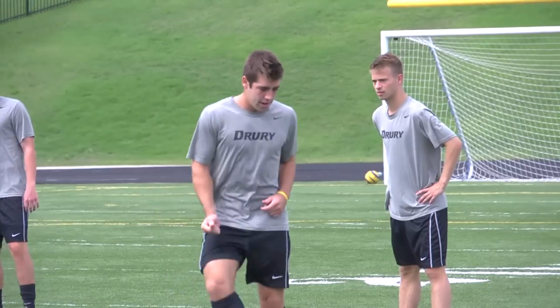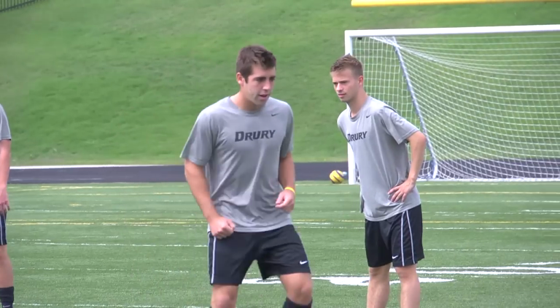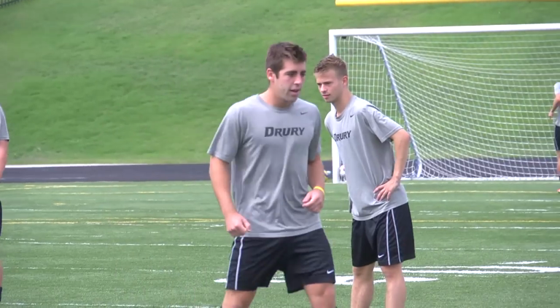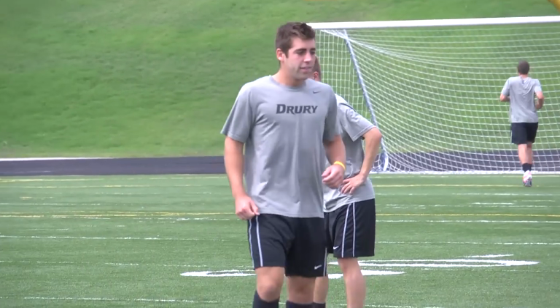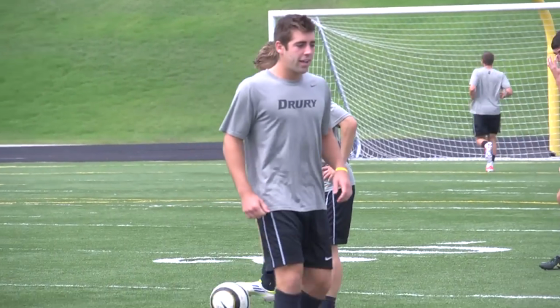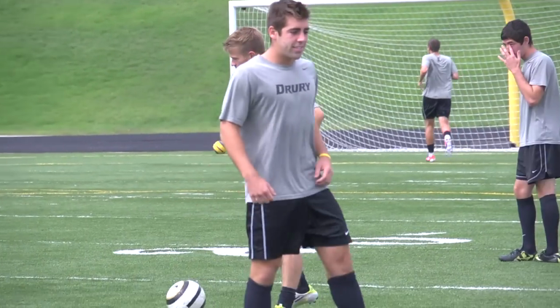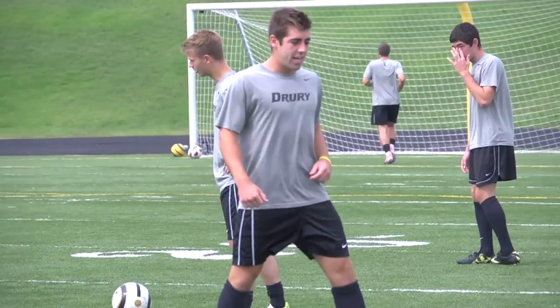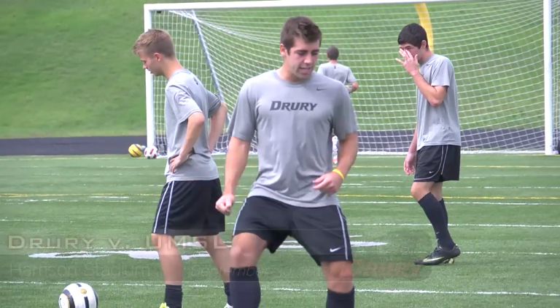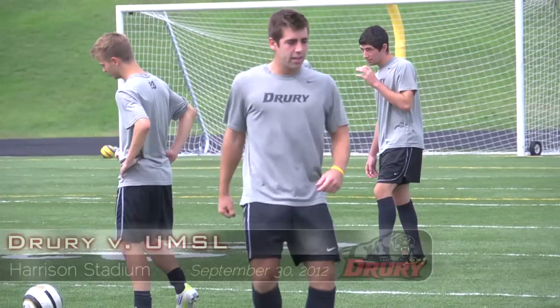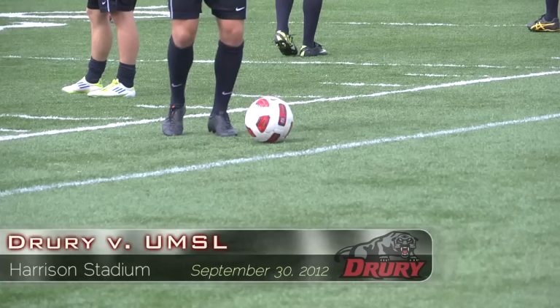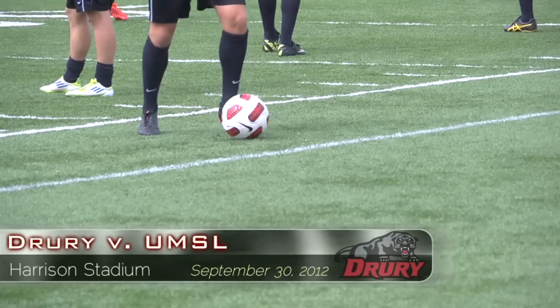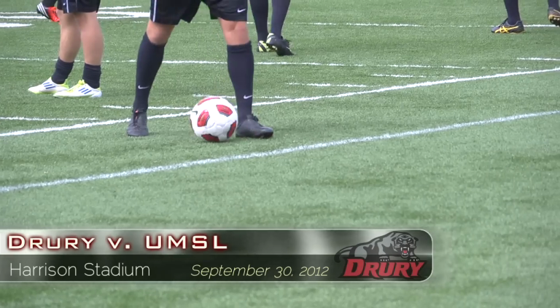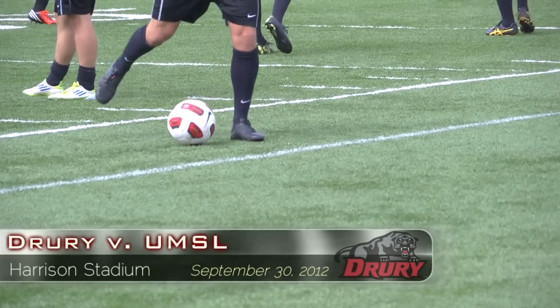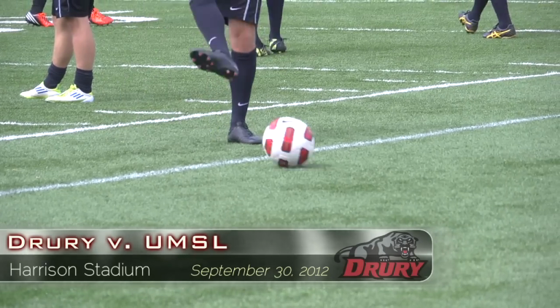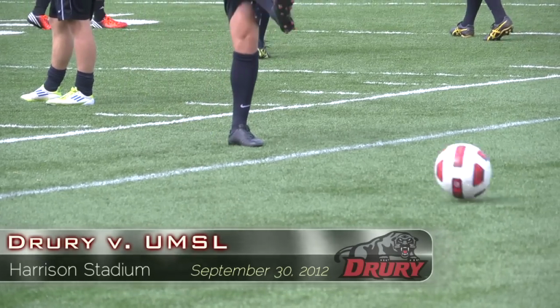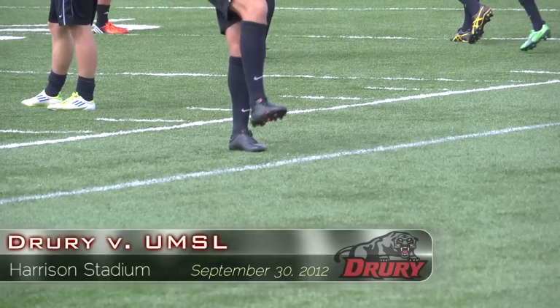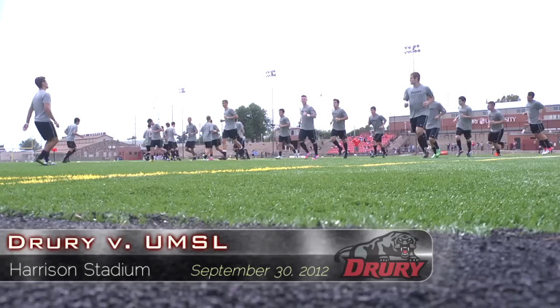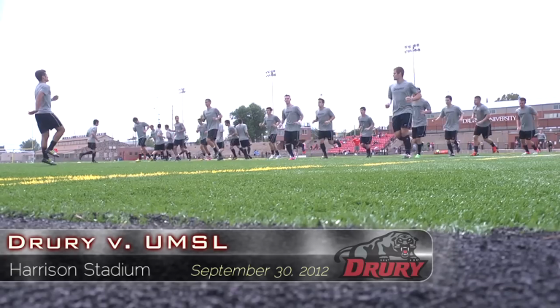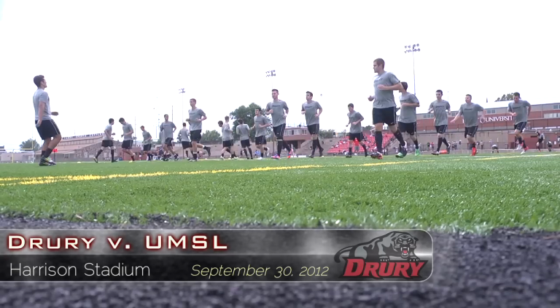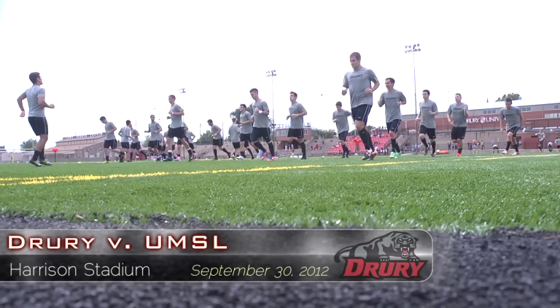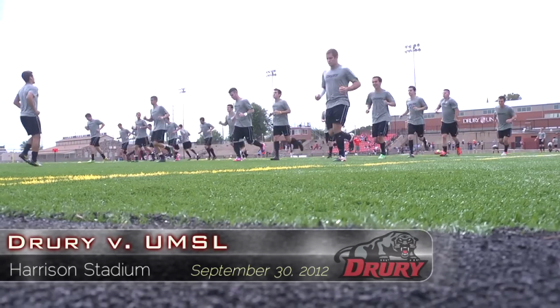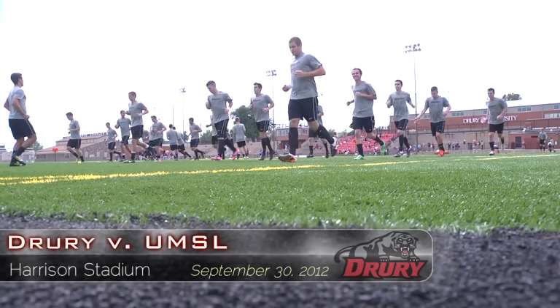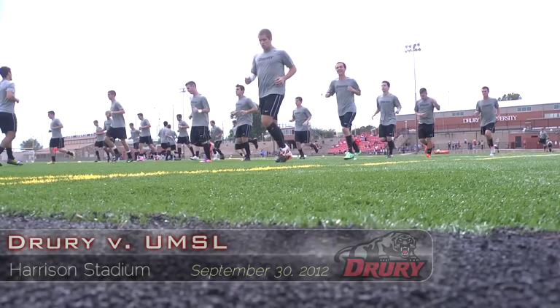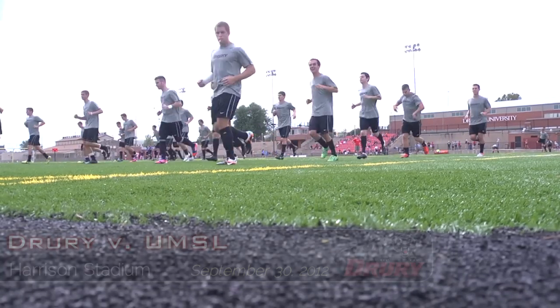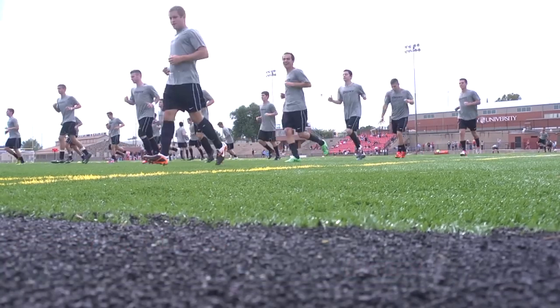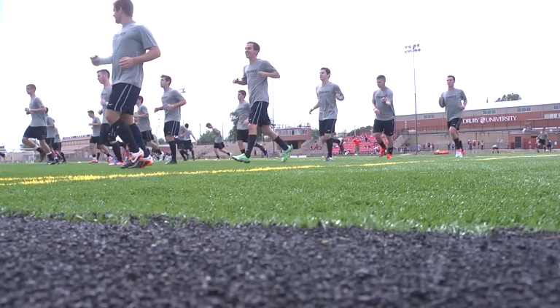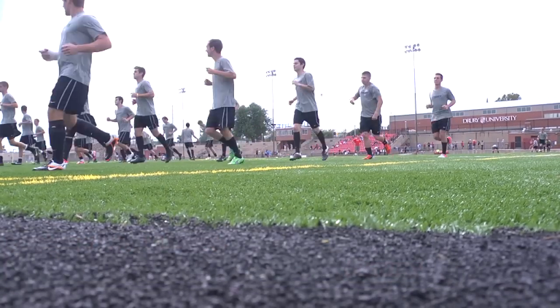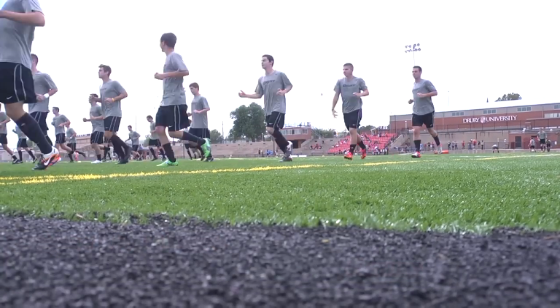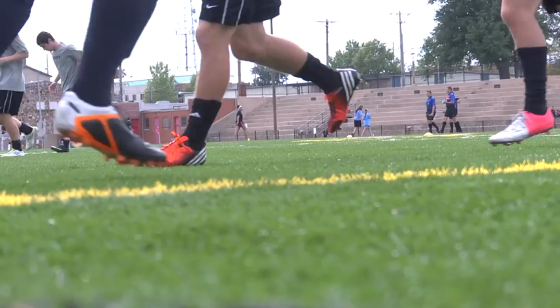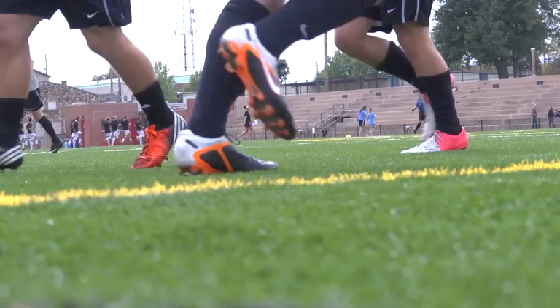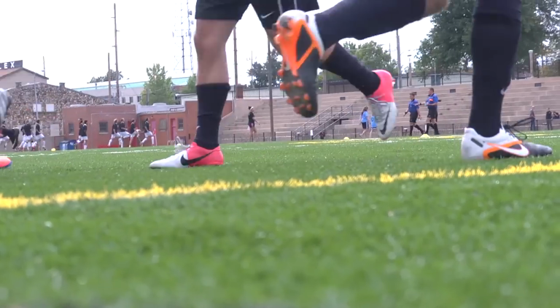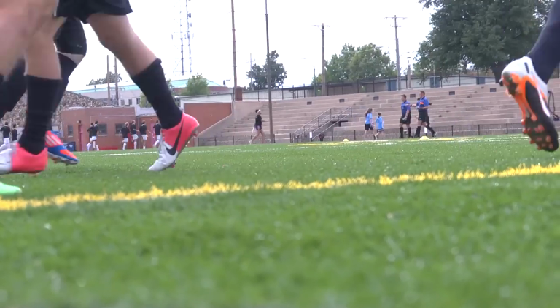The number 19 Drury men's soccer team hosting the Tritons out of St. Louis. DU looking to continue the climb in the national rankings and stay atop the GLVC.